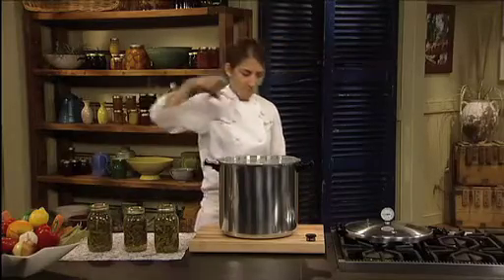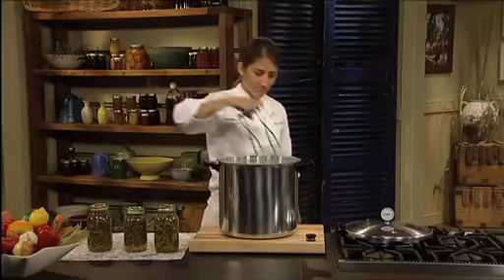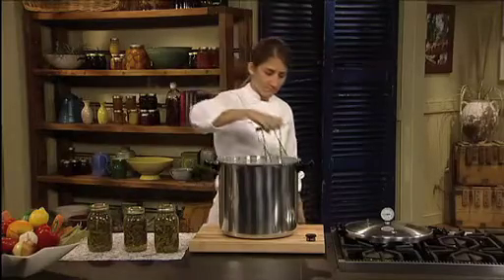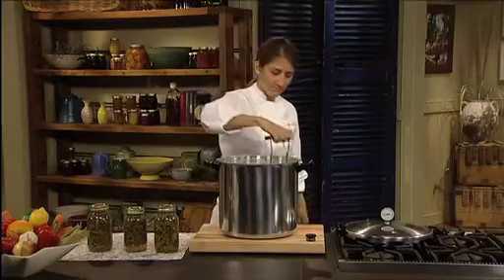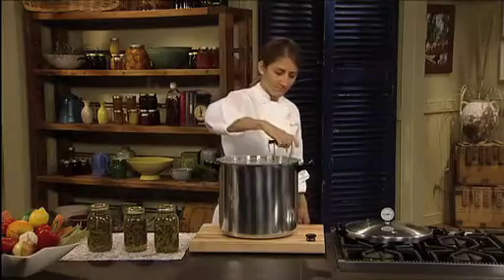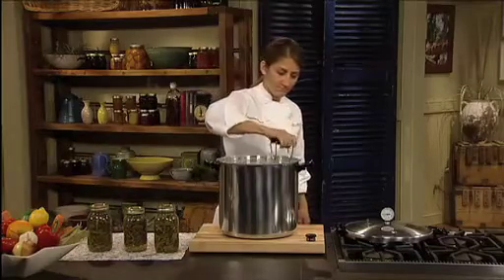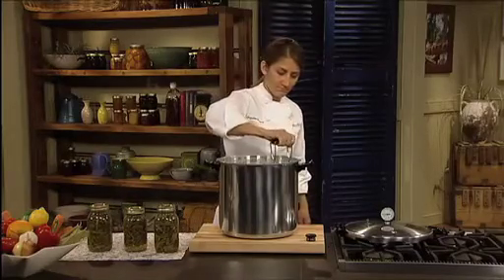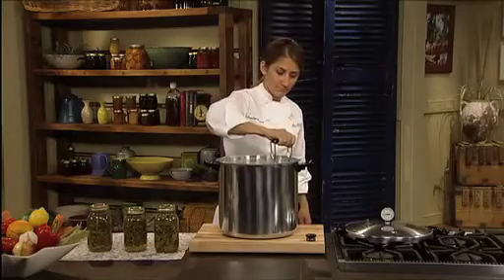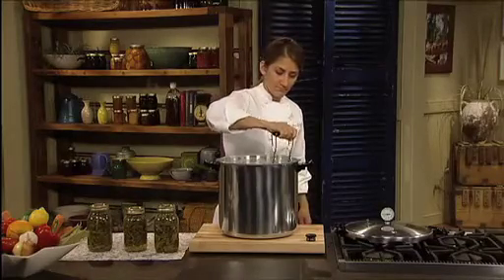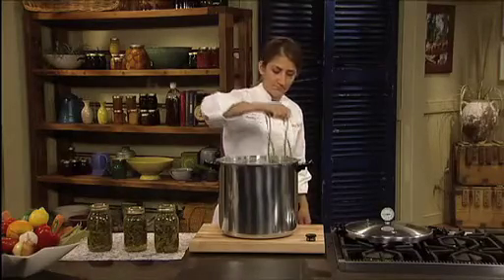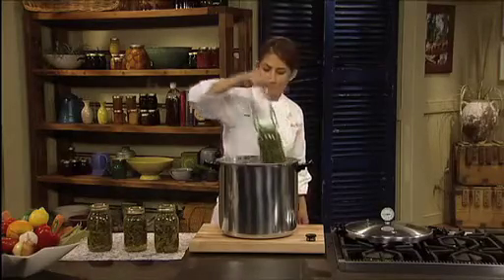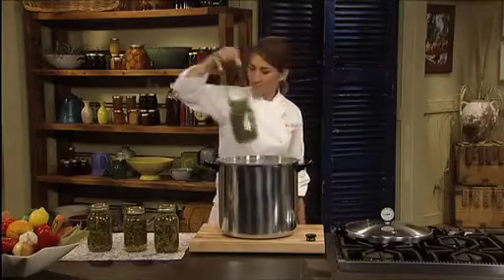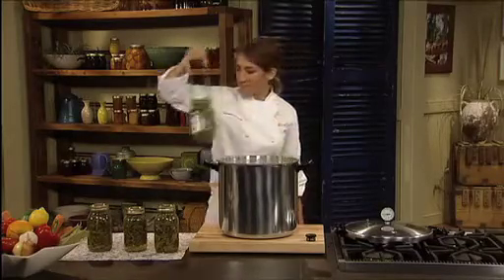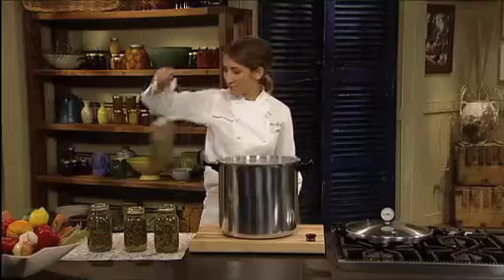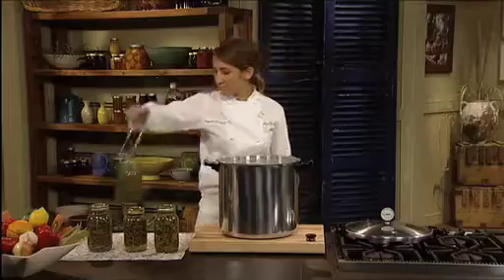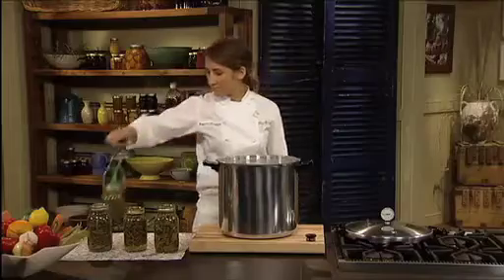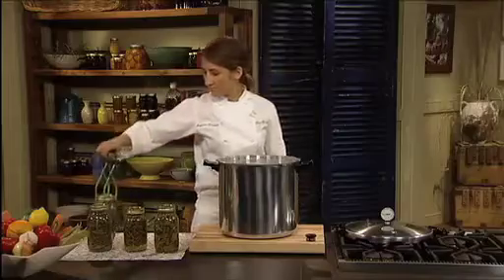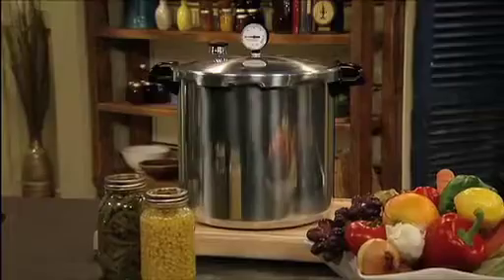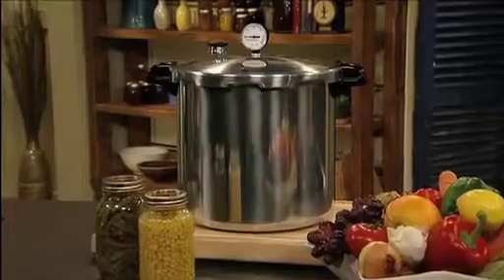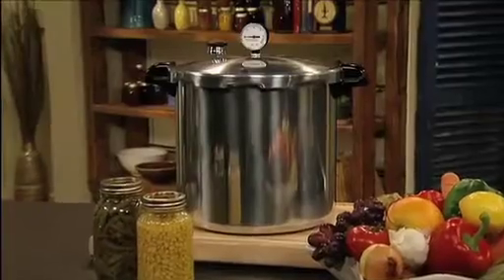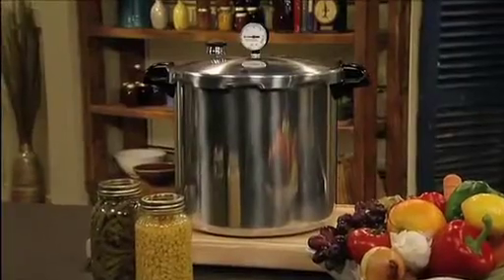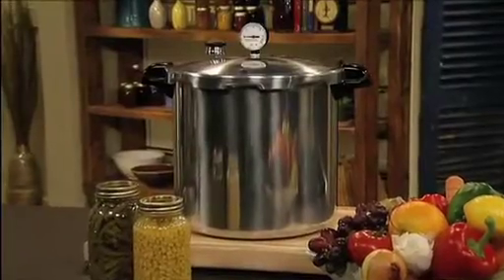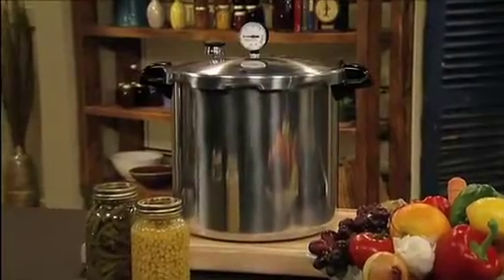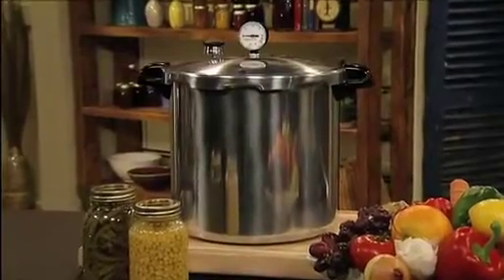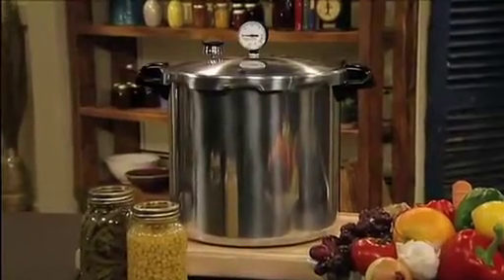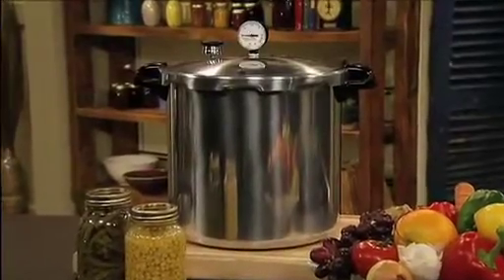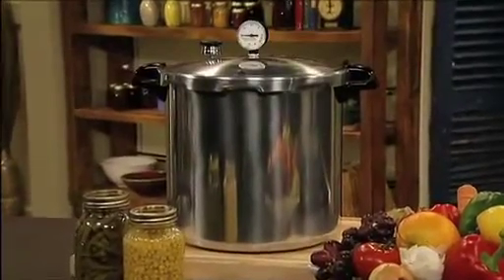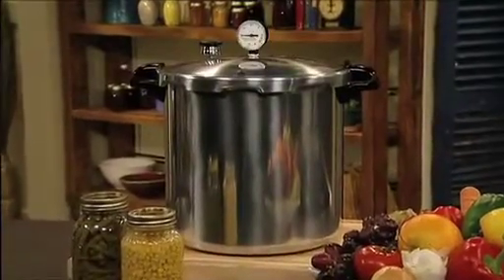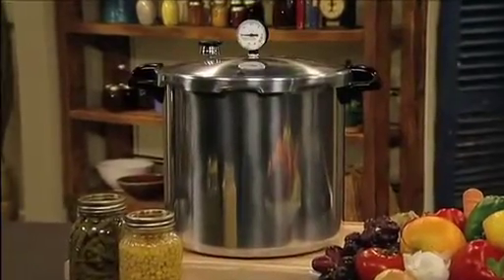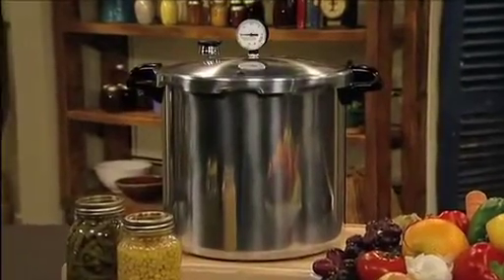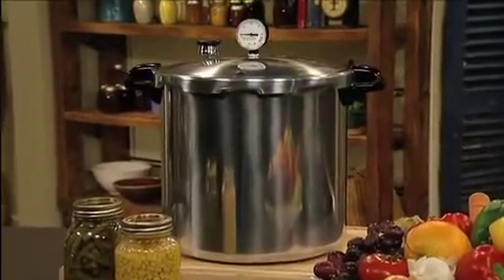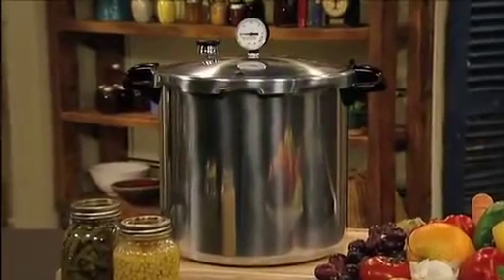Savor the fresh taste of in-season foods year-round with the Presto 23-Quart Pressure Canner. Get one today!